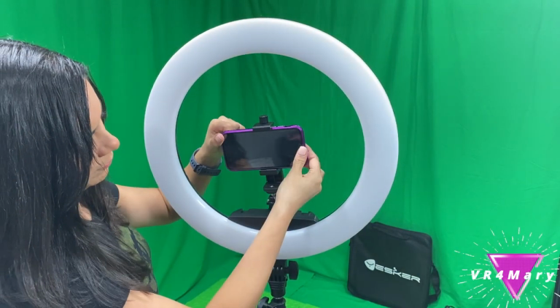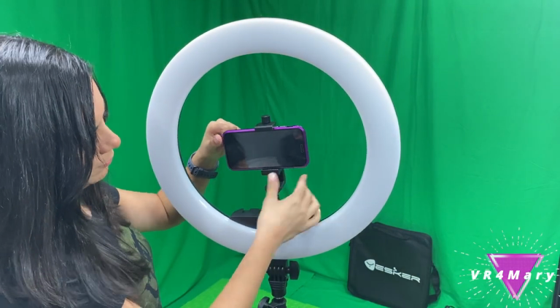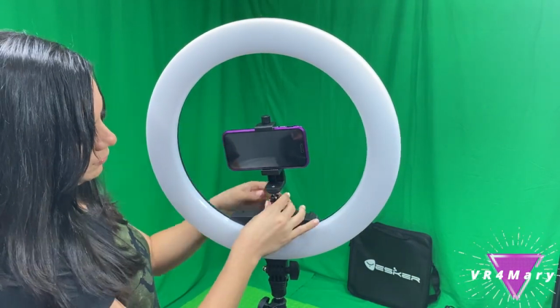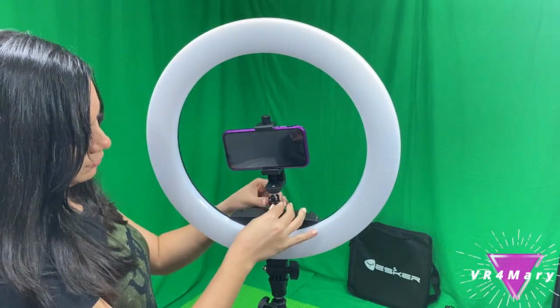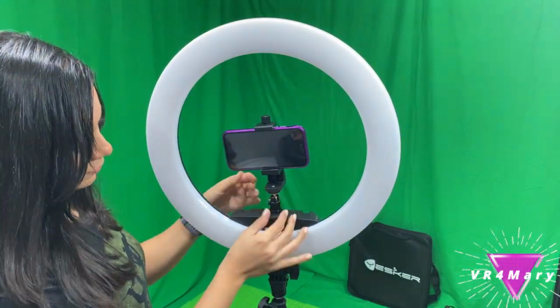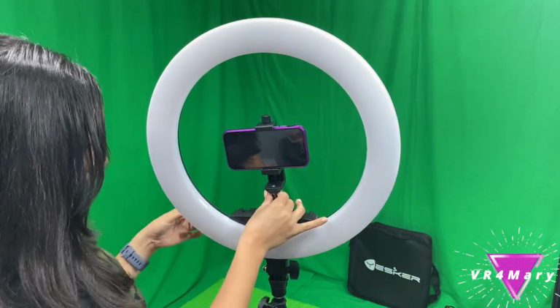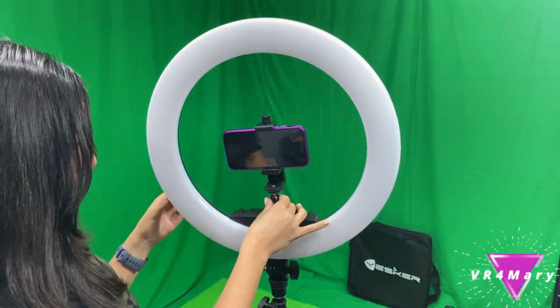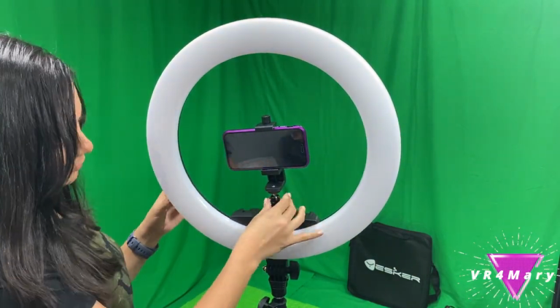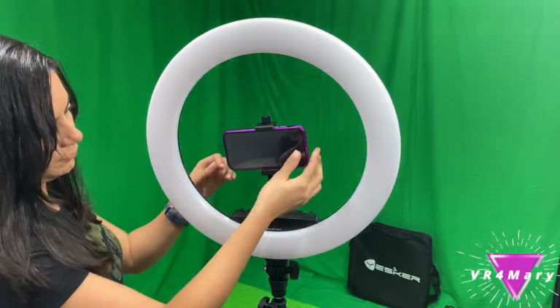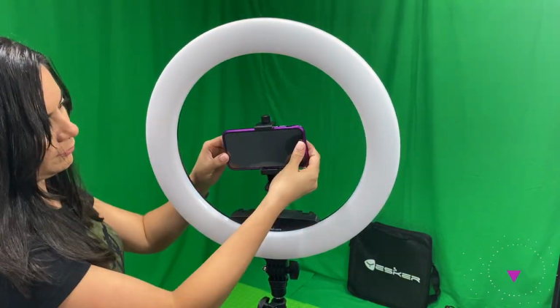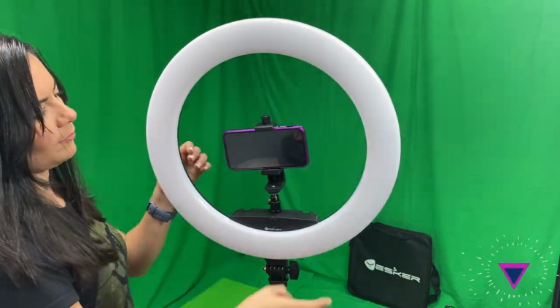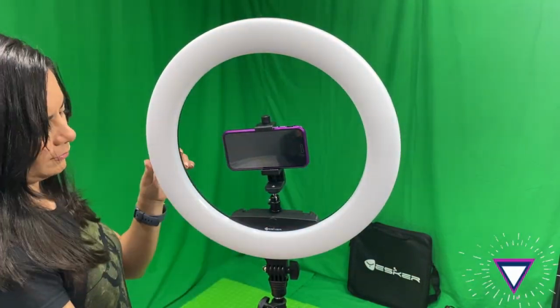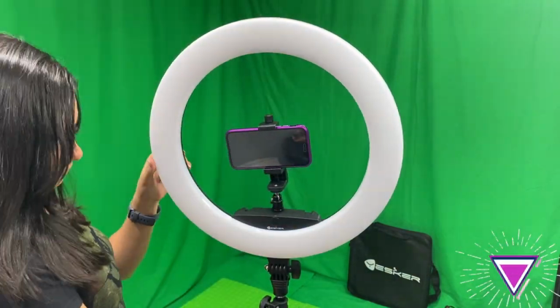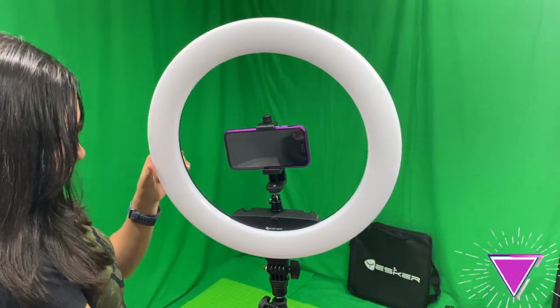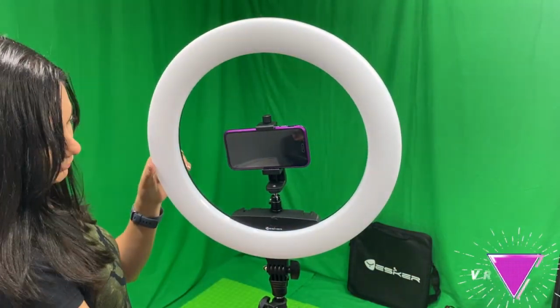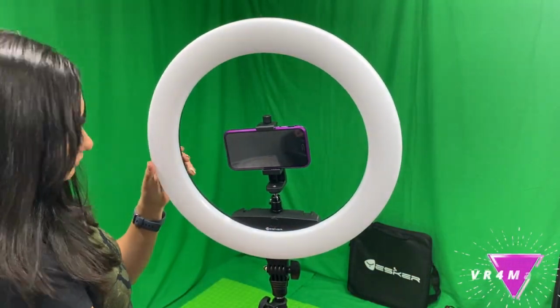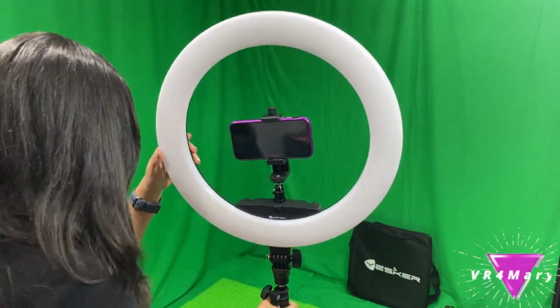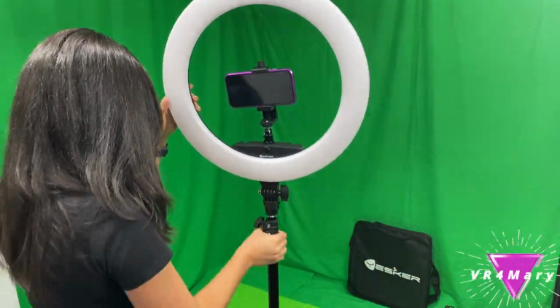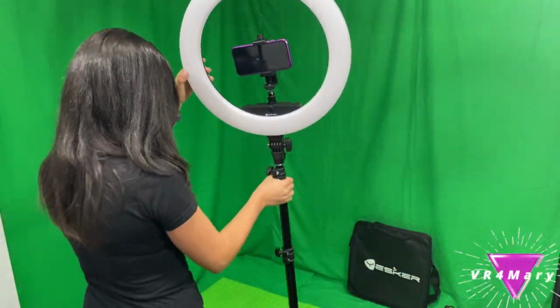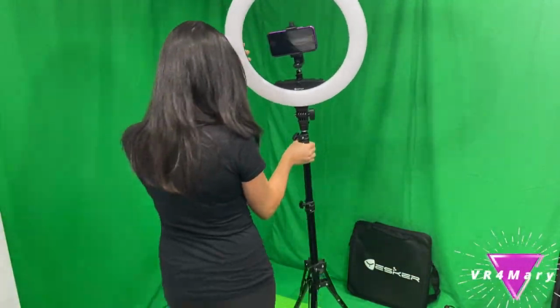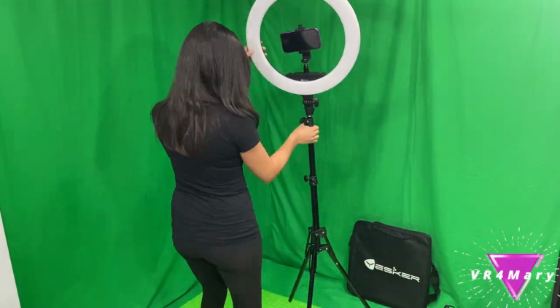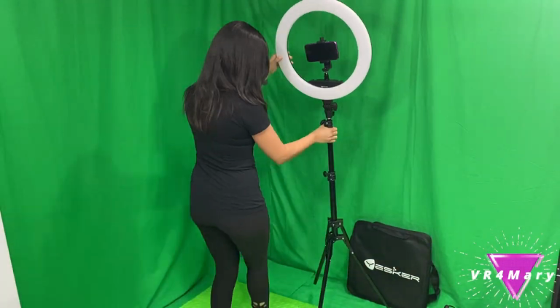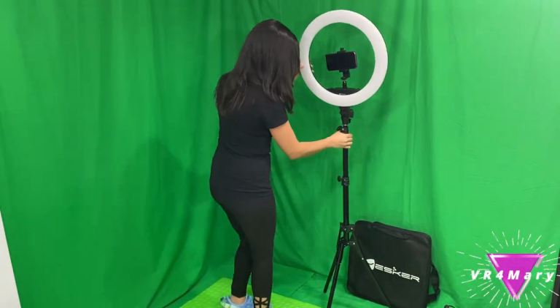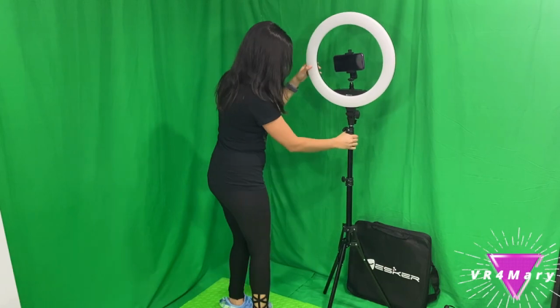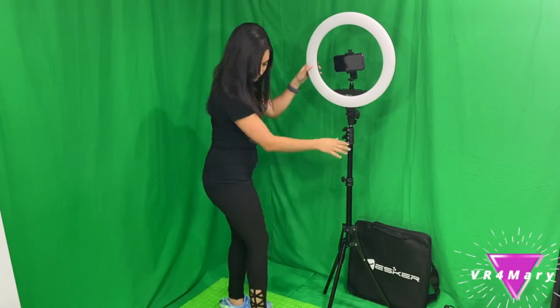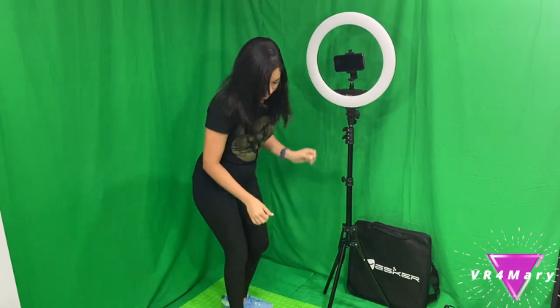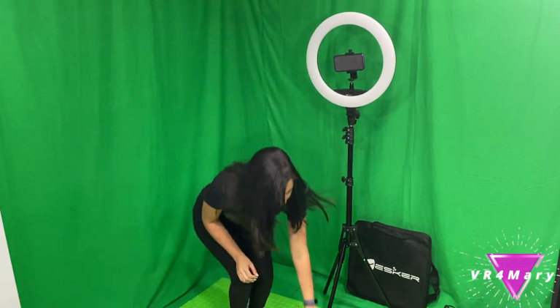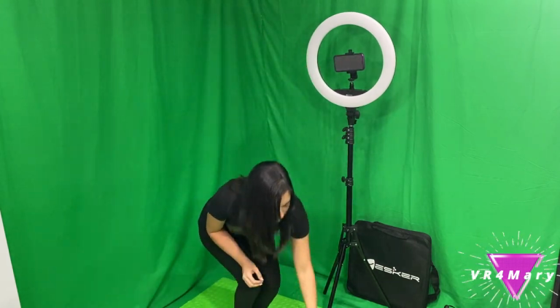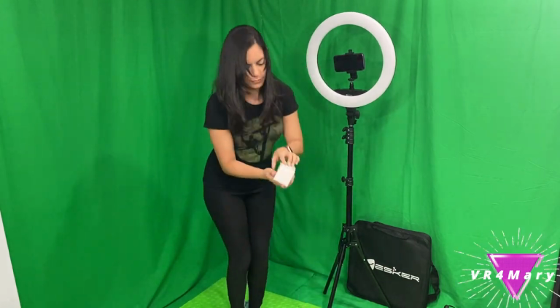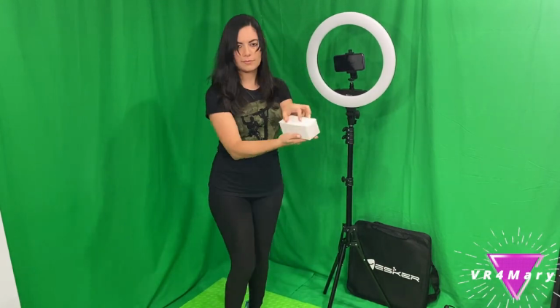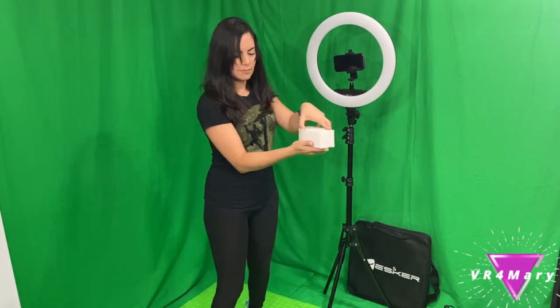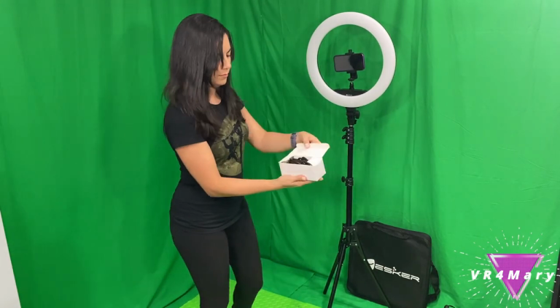Once my phone was in, I made sure that it was adjusted securely in place.